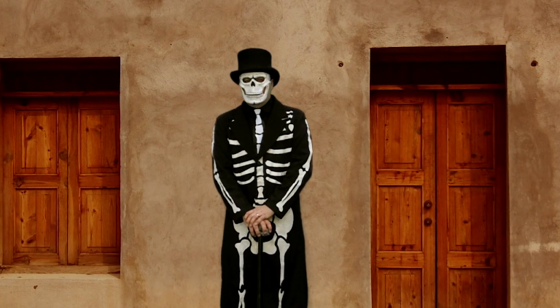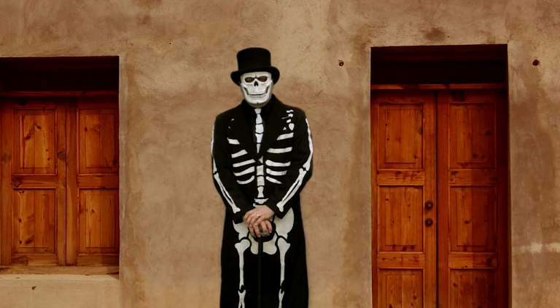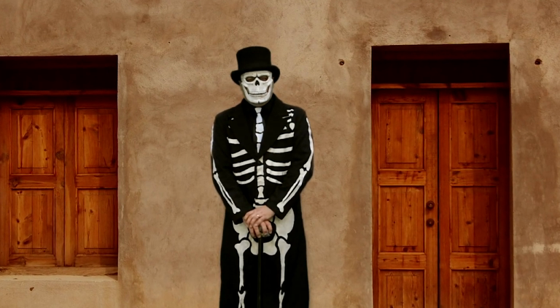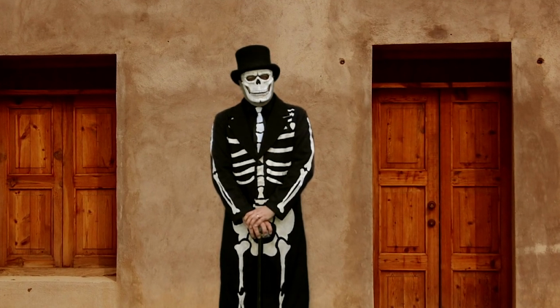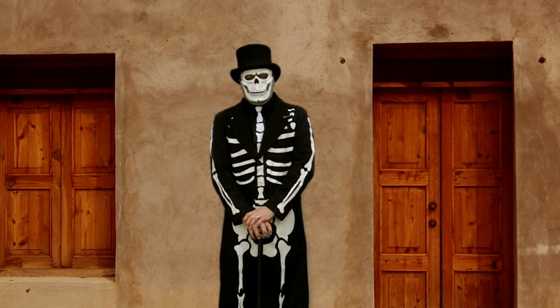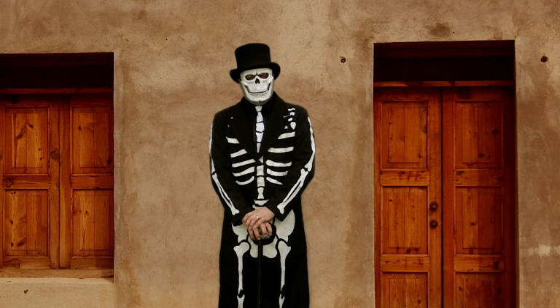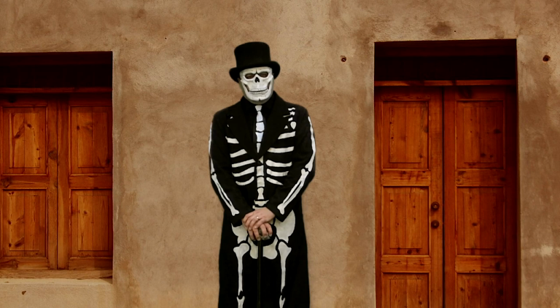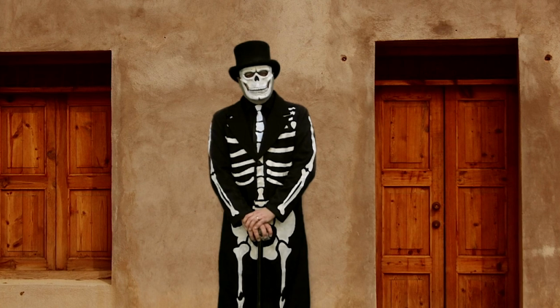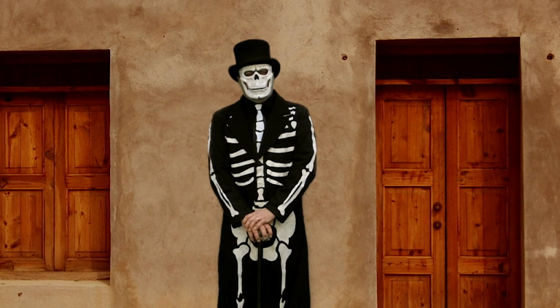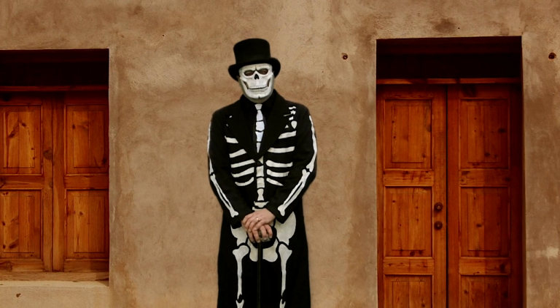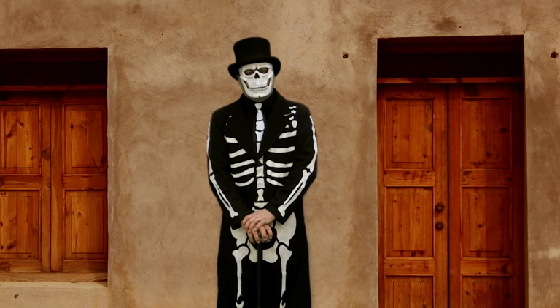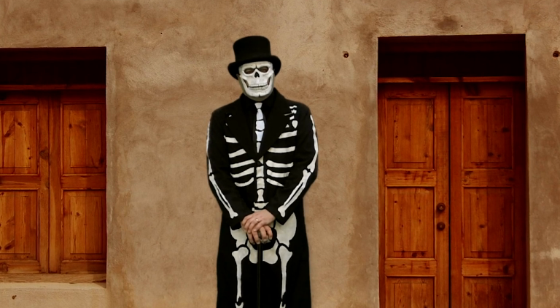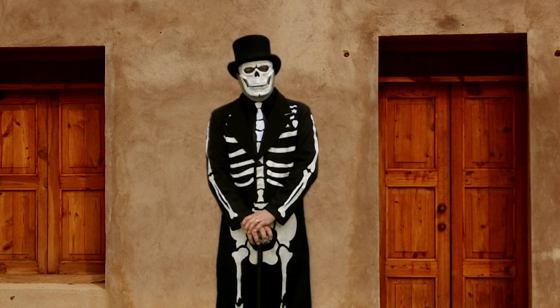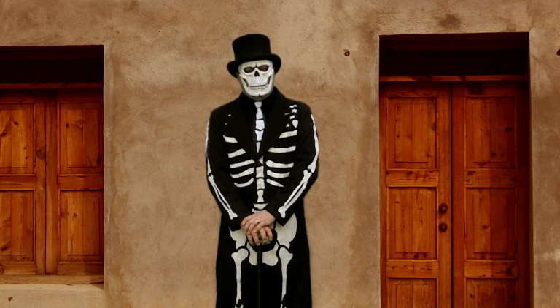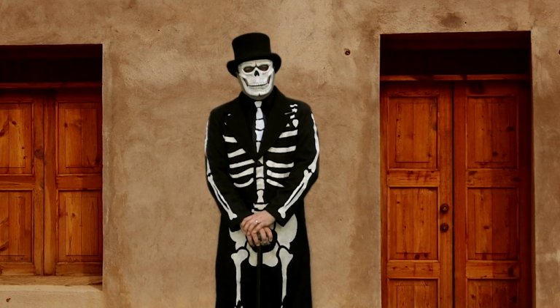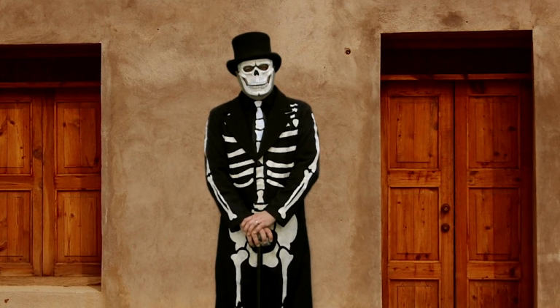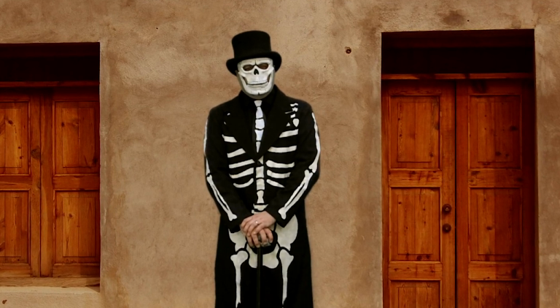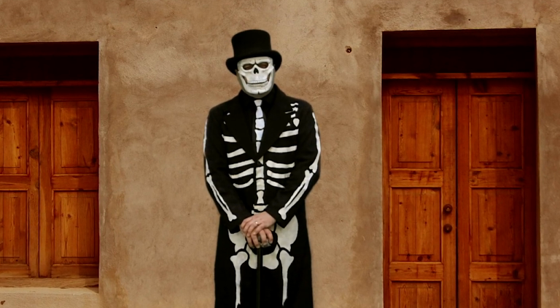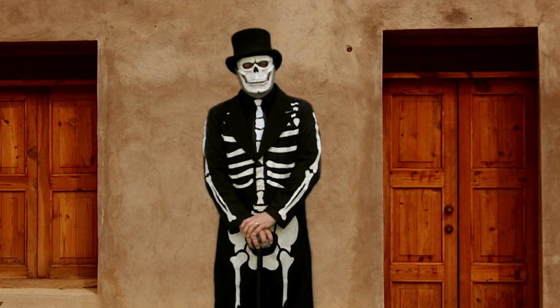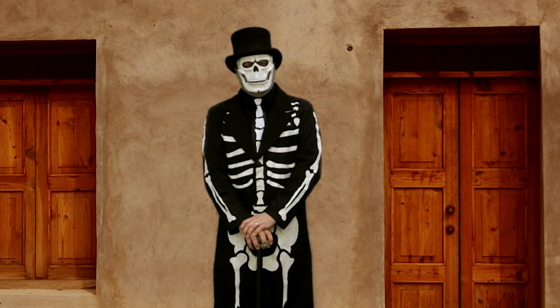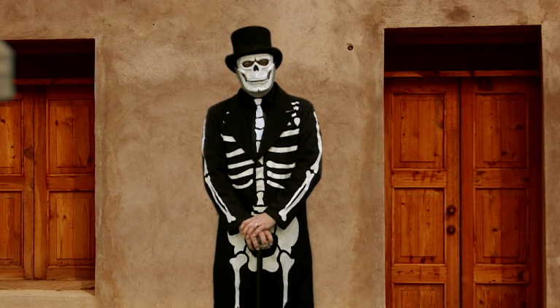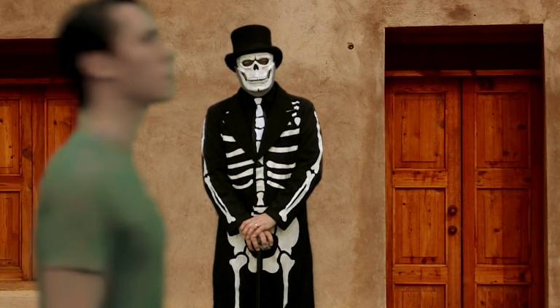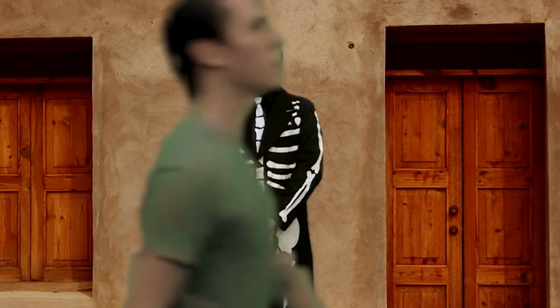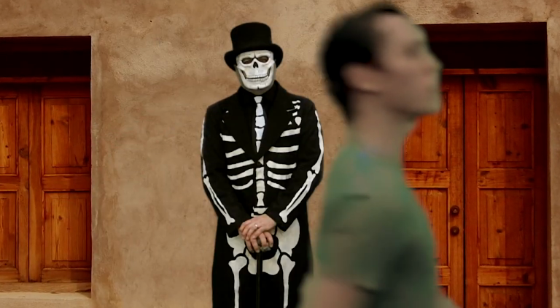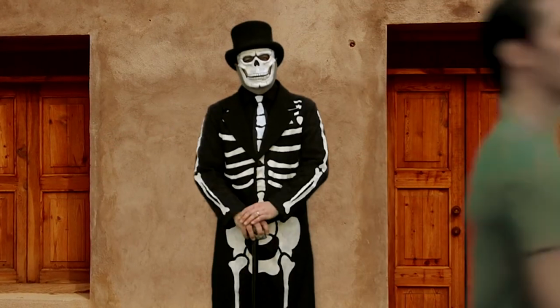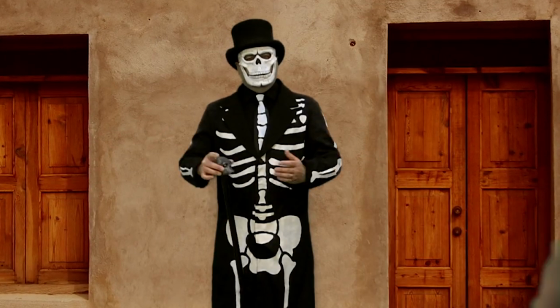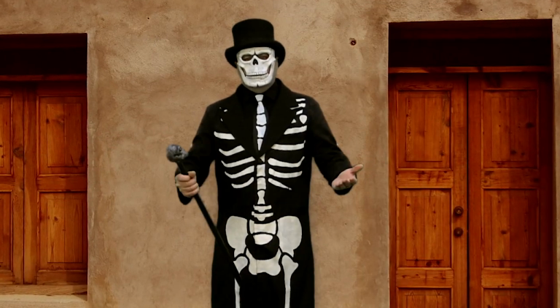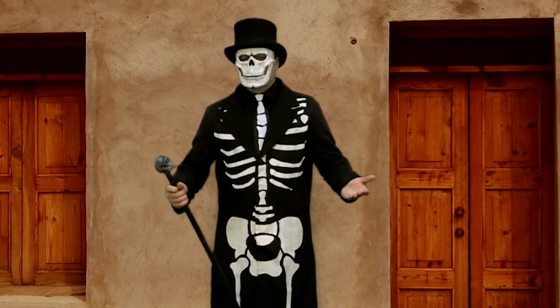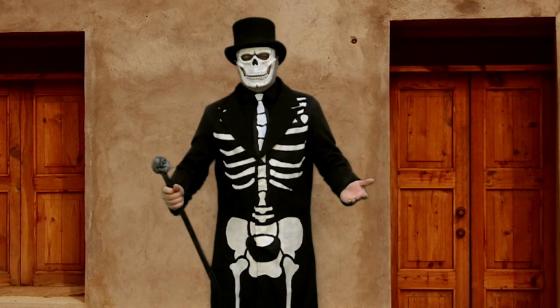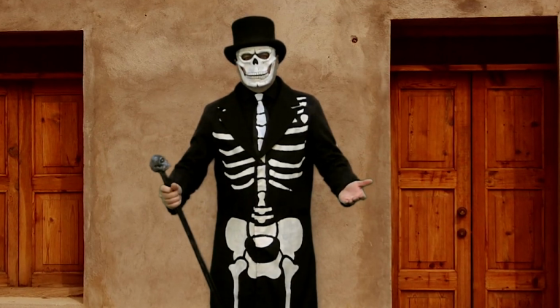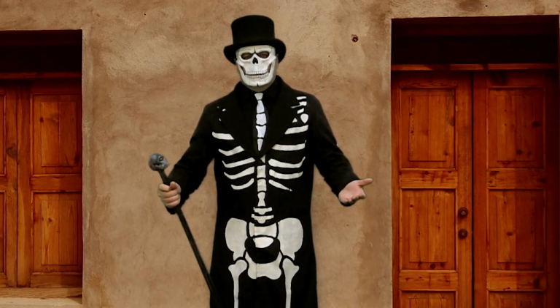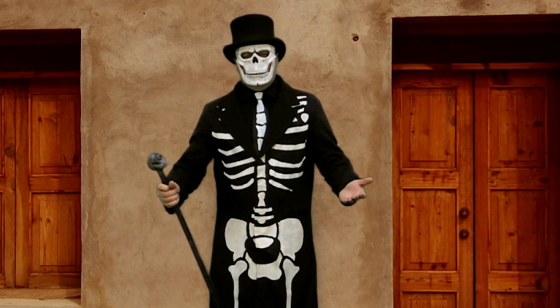Today I'm going to be showing you how to make James Bond's Day of the Dead costume from the movie Spectre. So let's get into it.